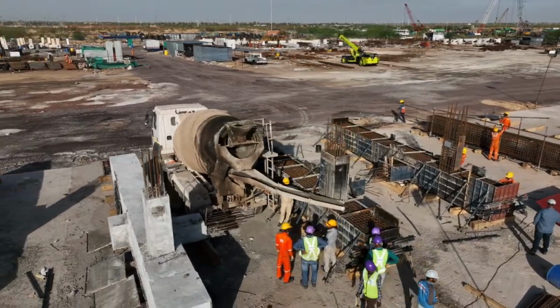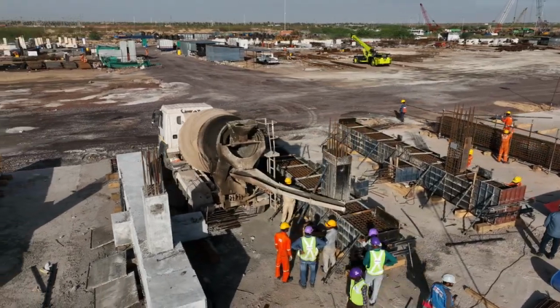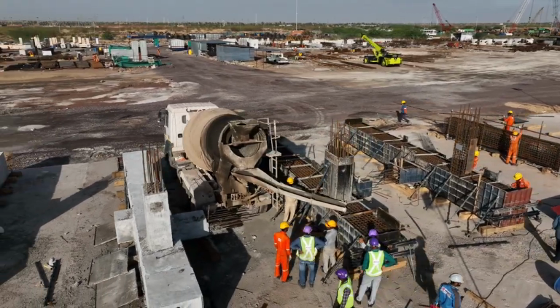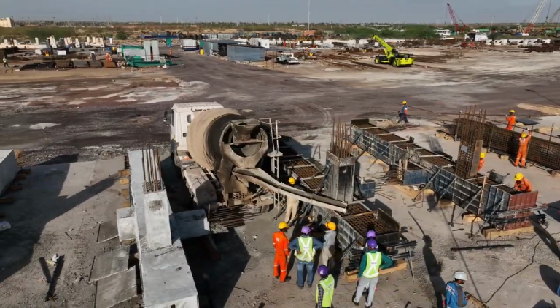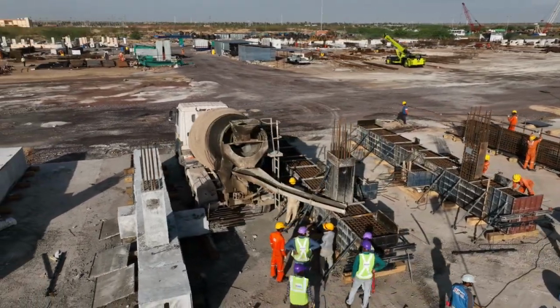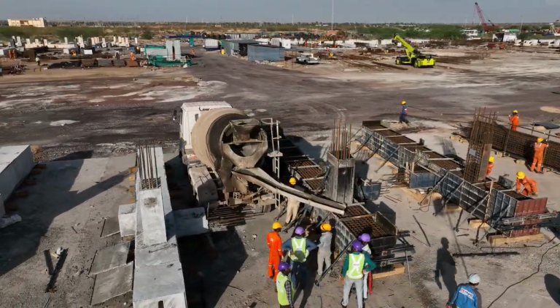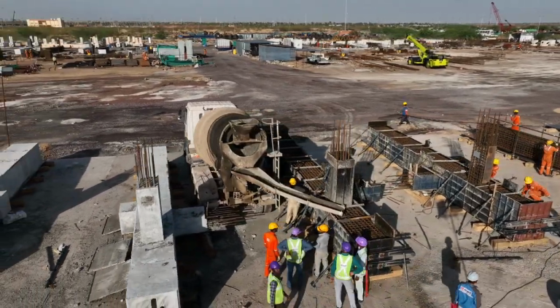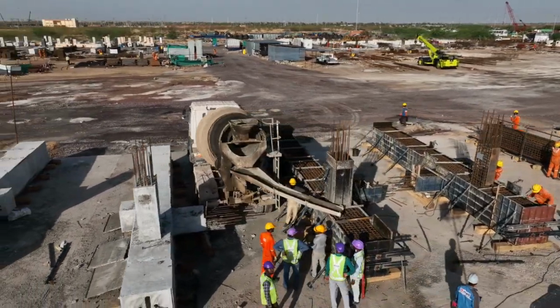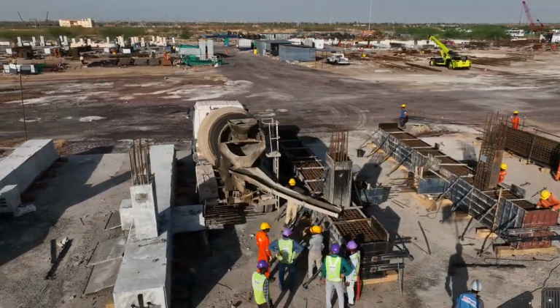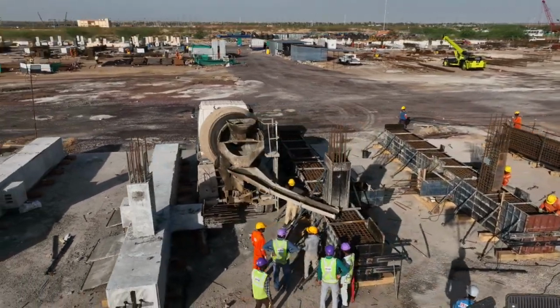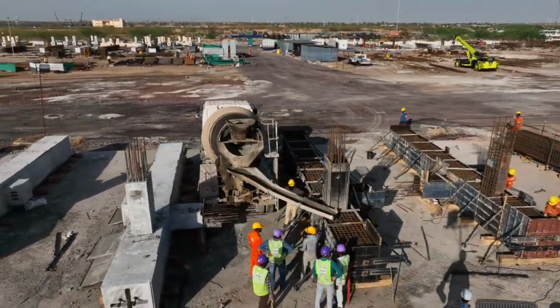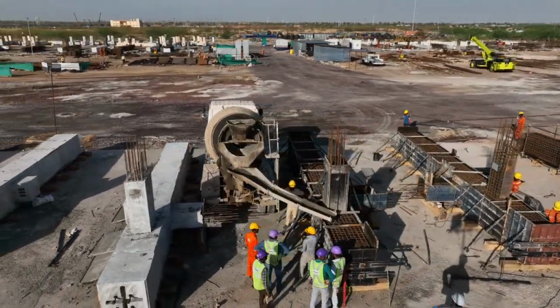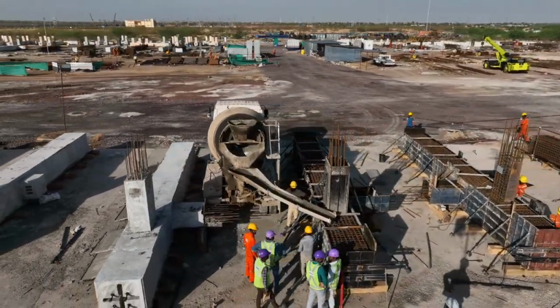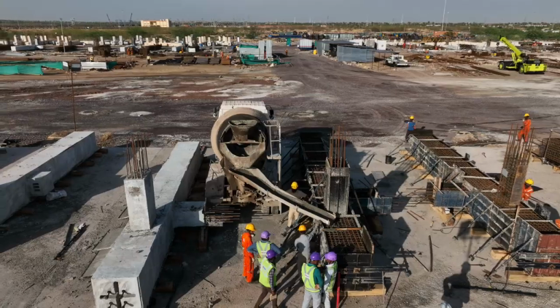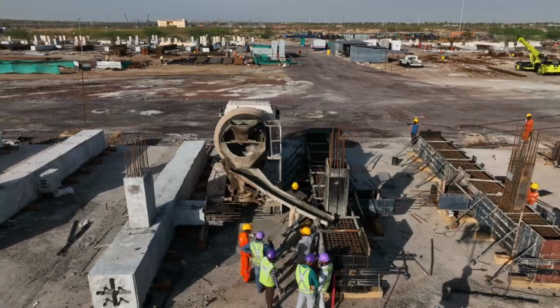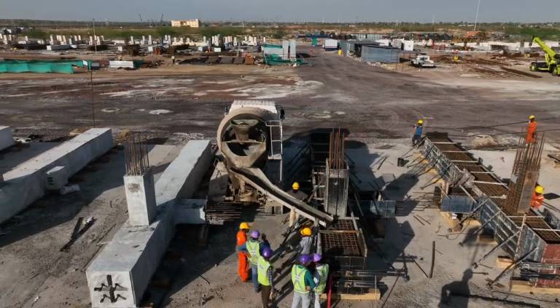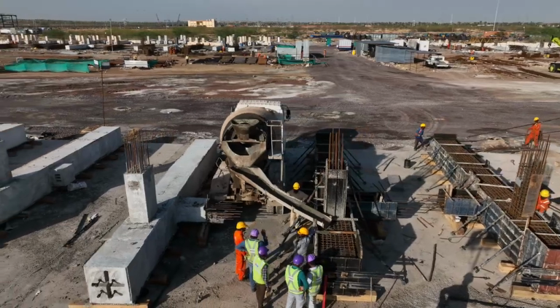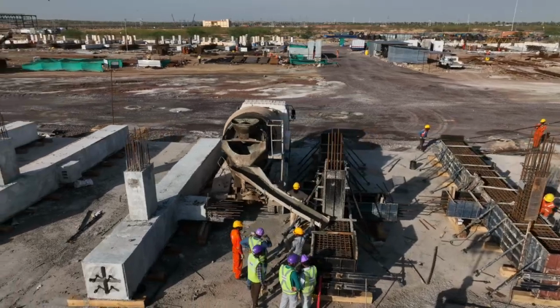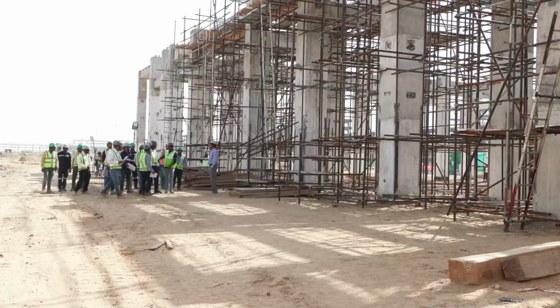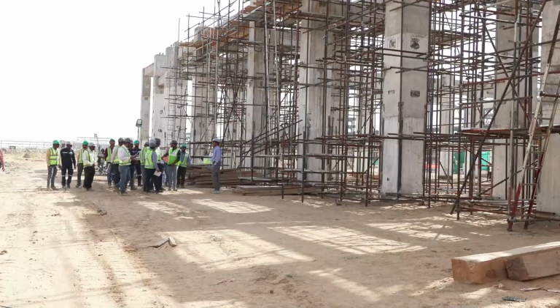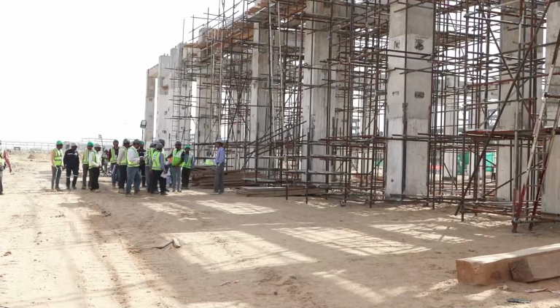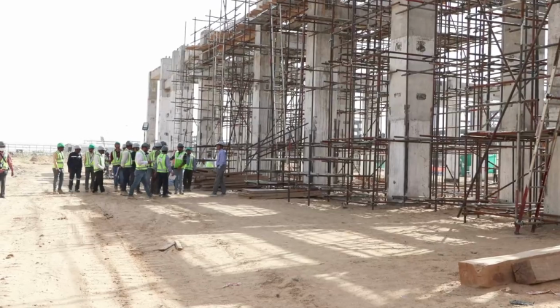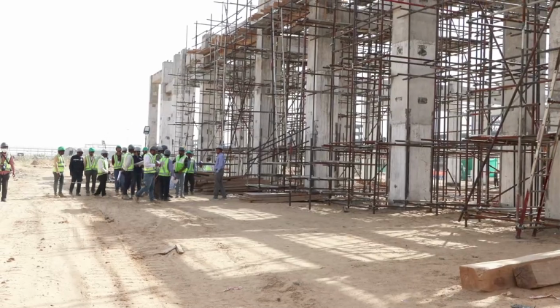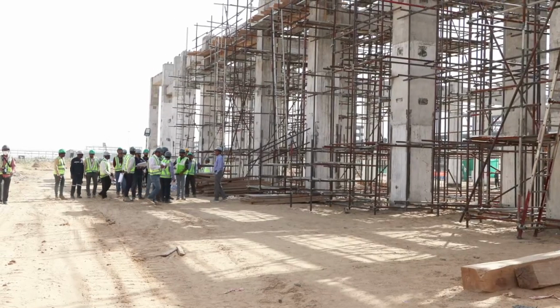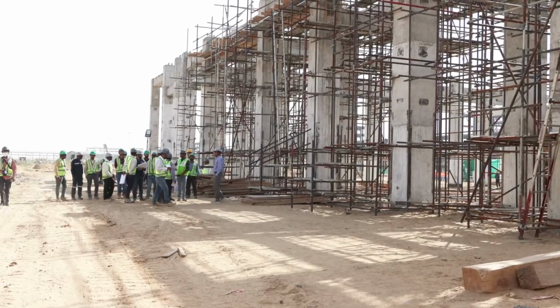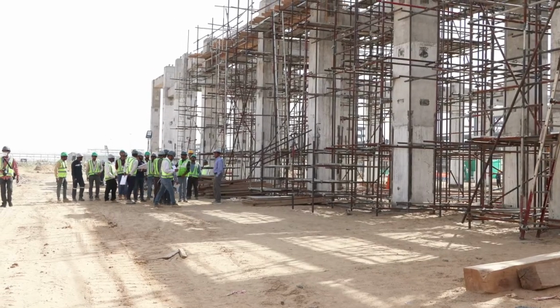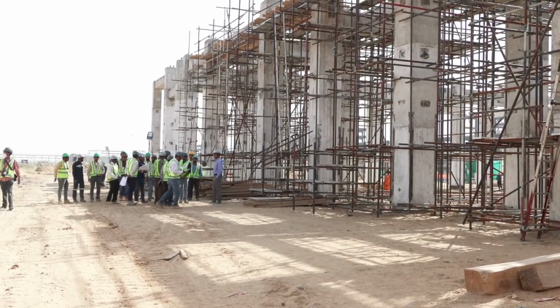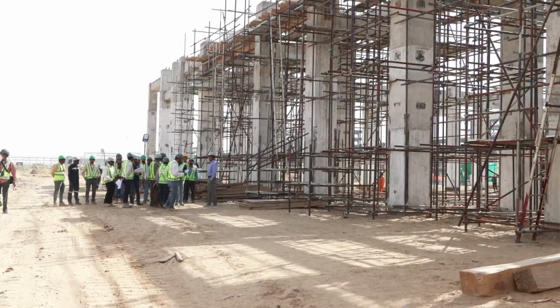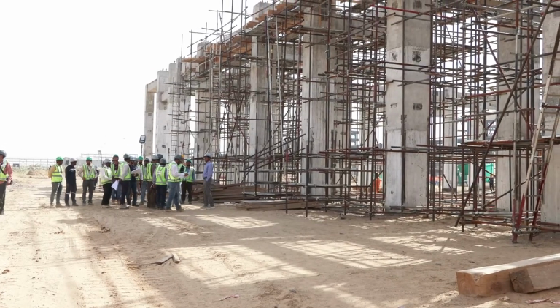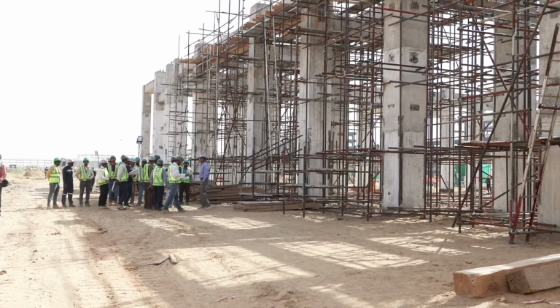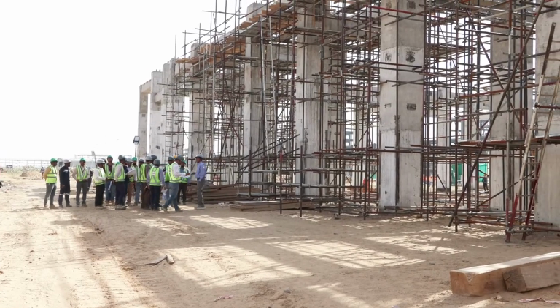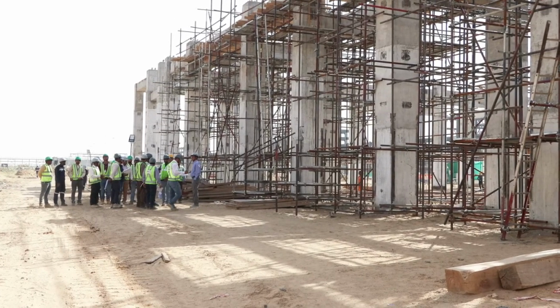In the precast works, the workforce constructs the columns as per the Engineers India Limited and international standards.